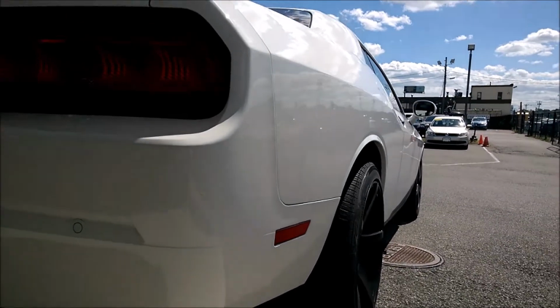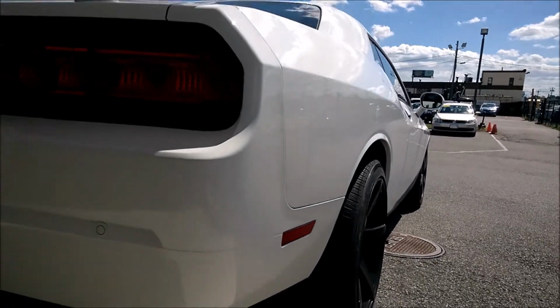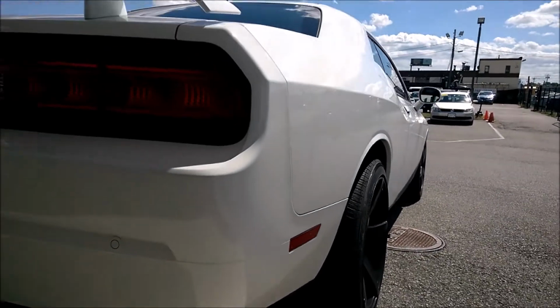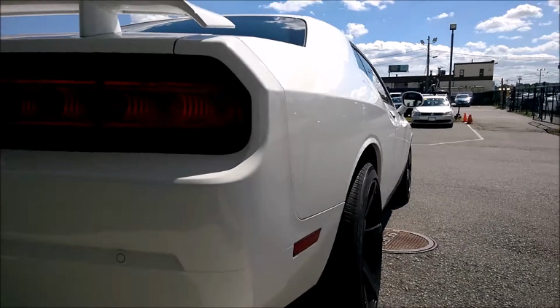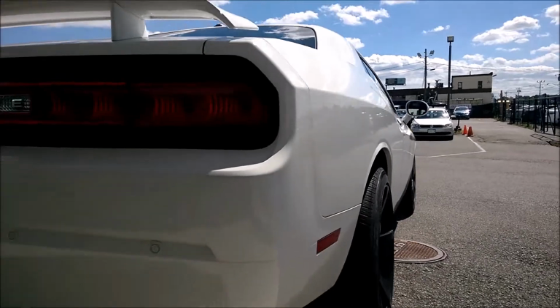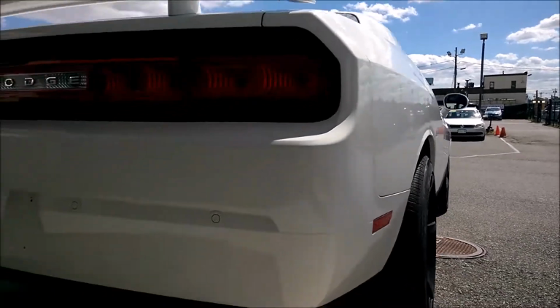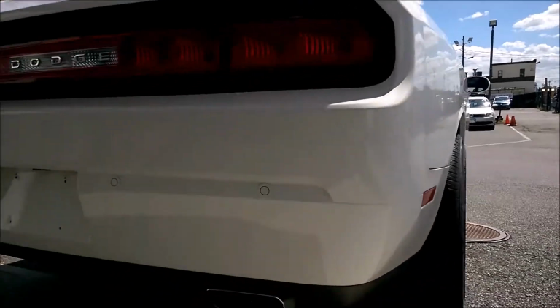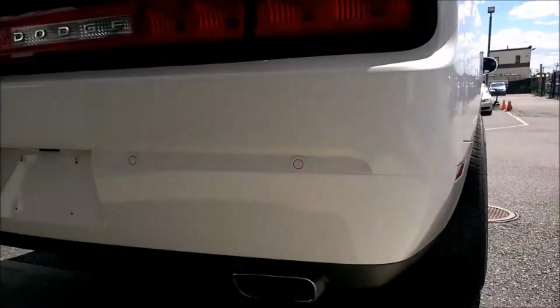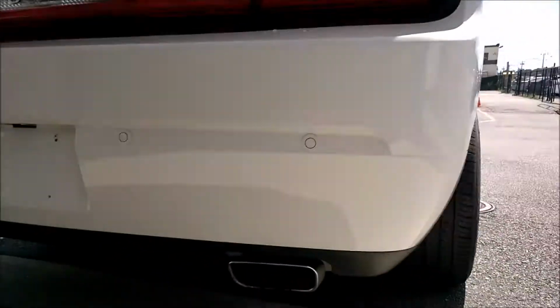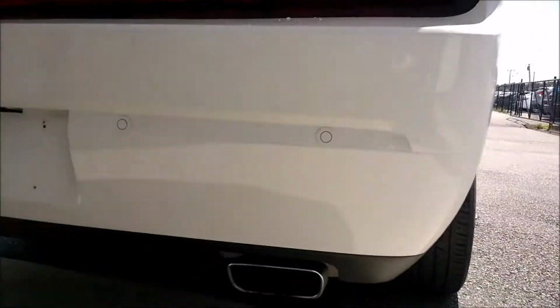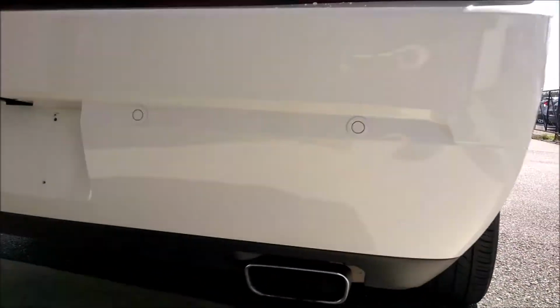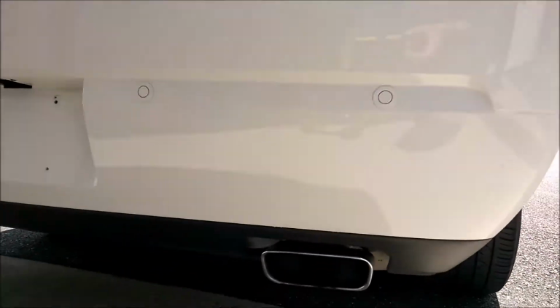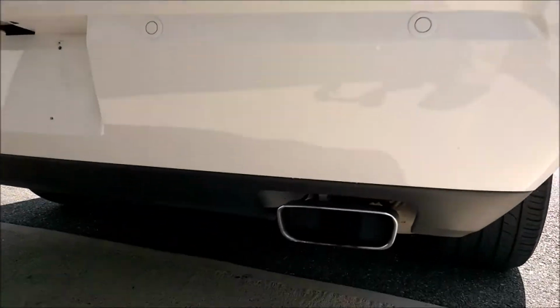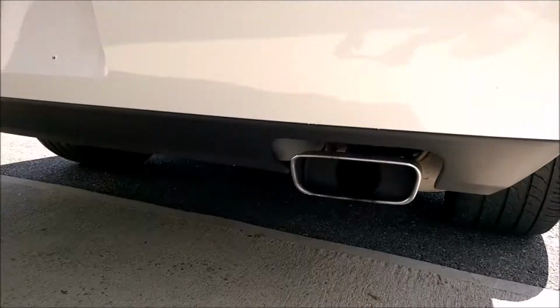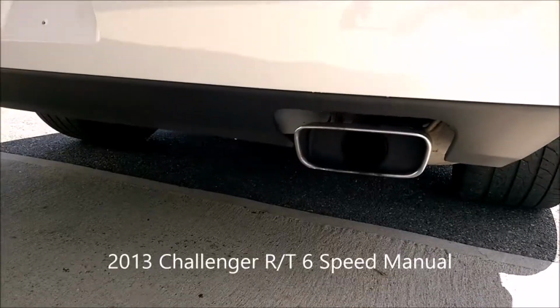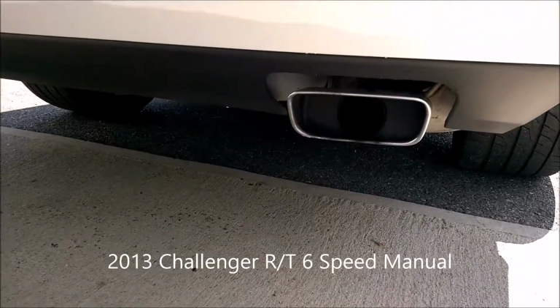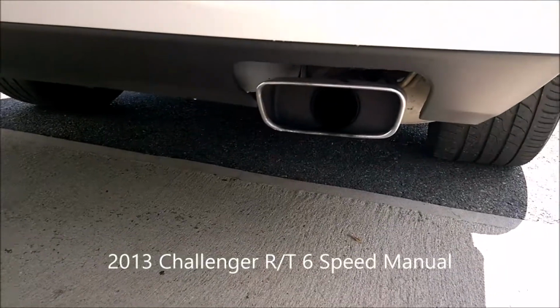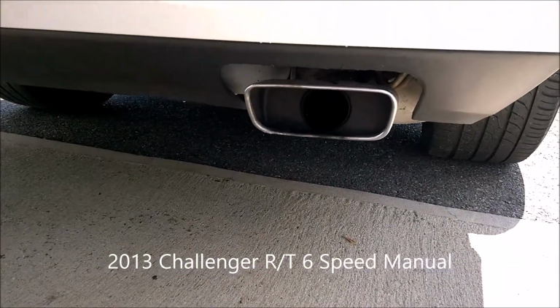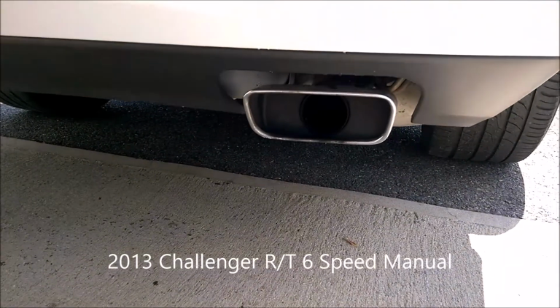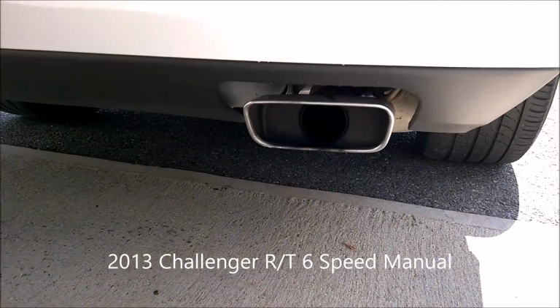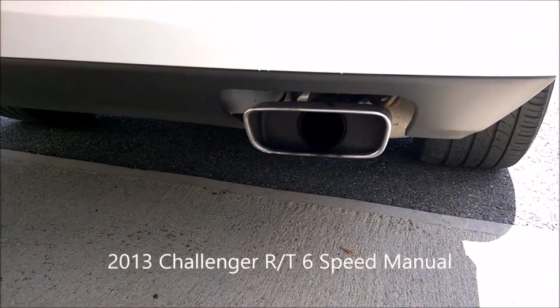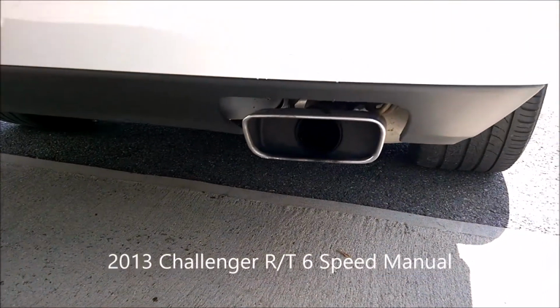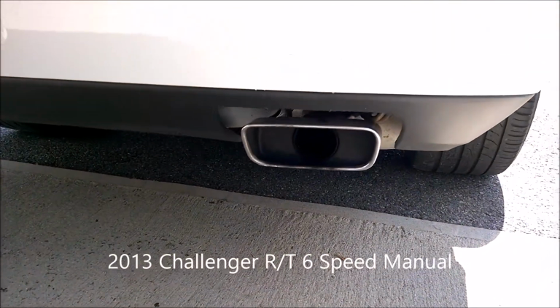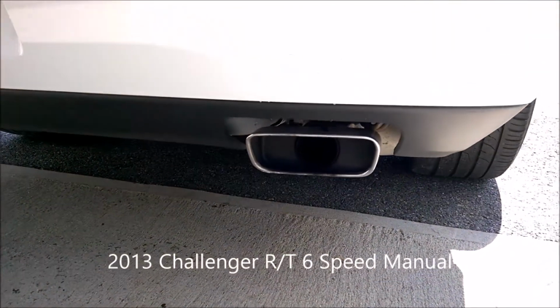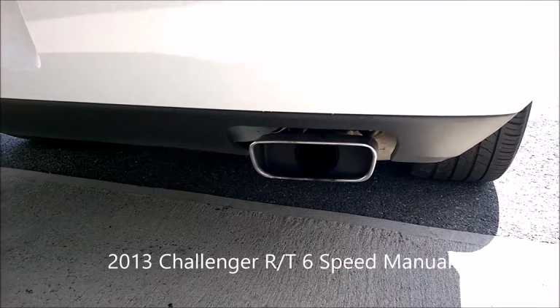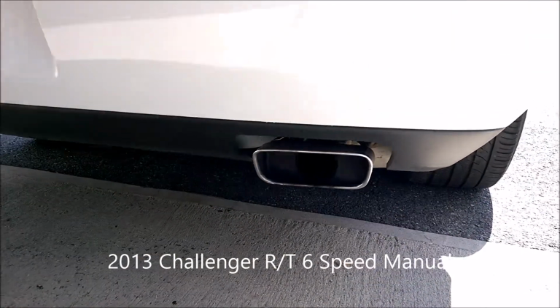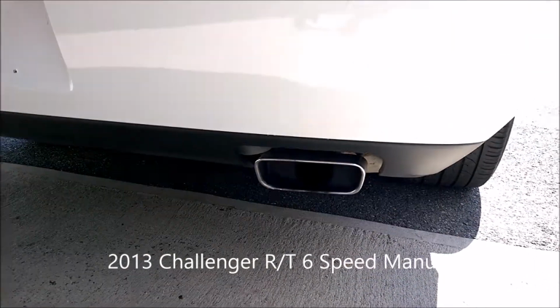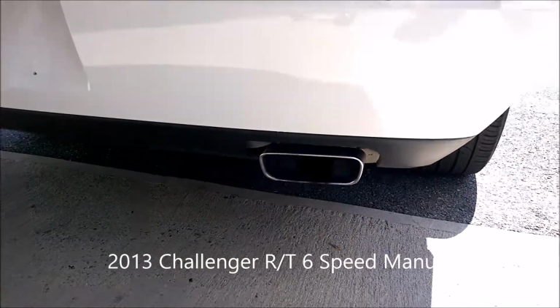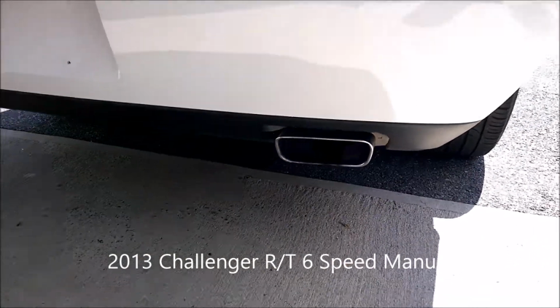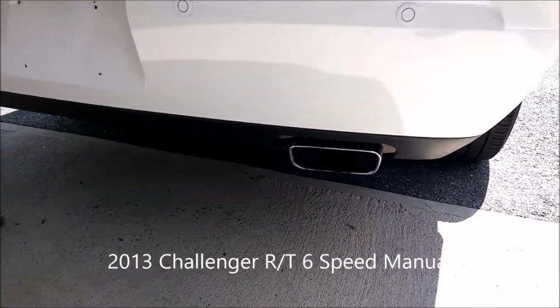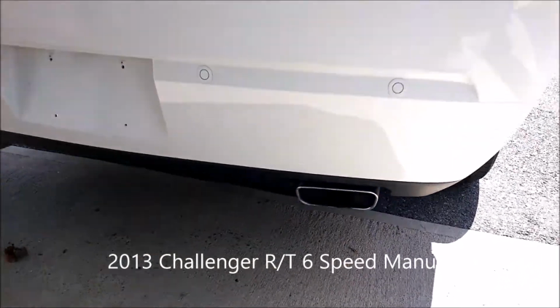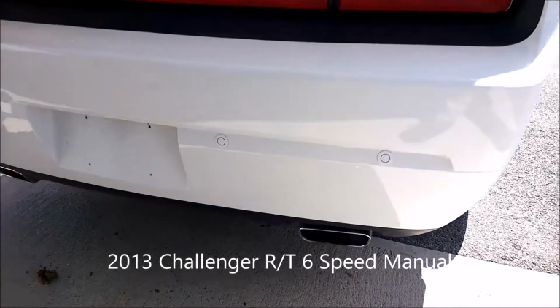Challenger. This is a booming exhaust sound.